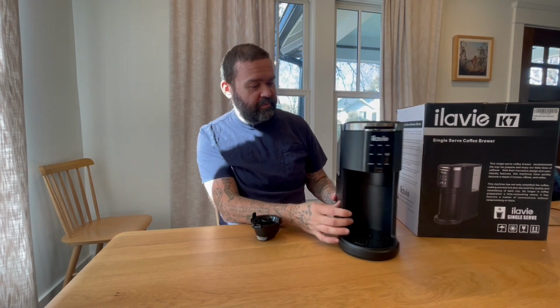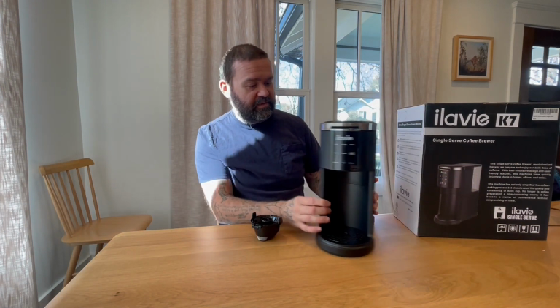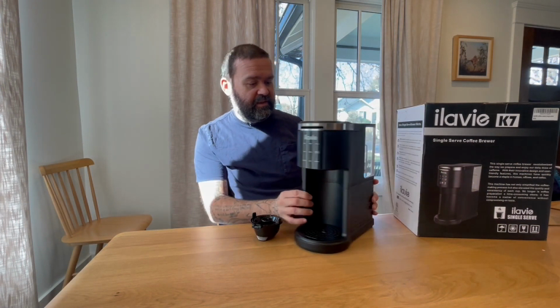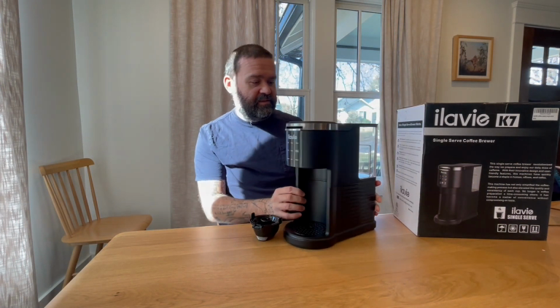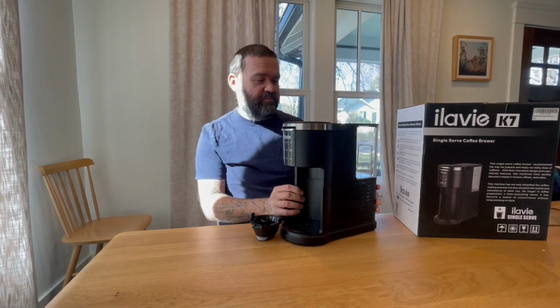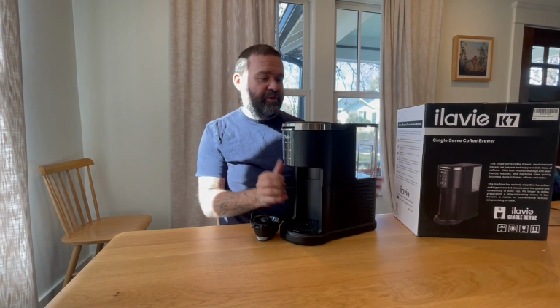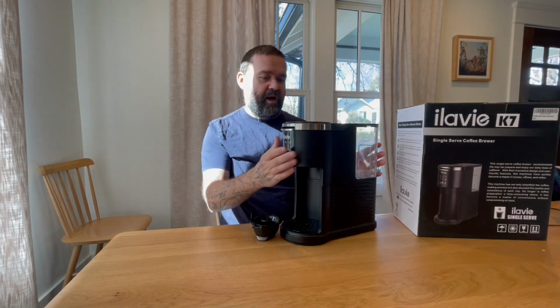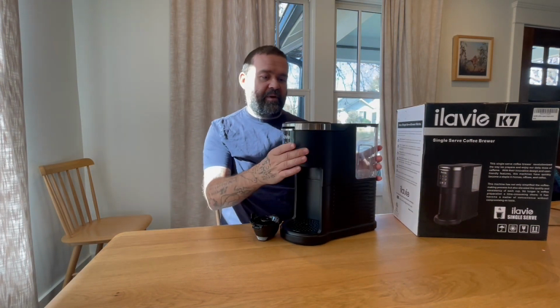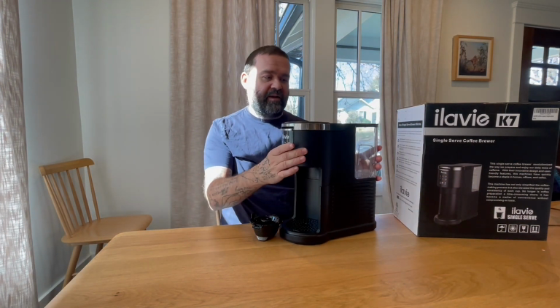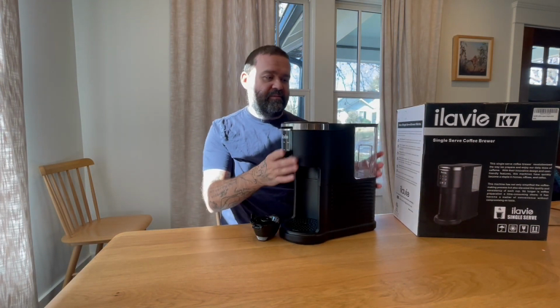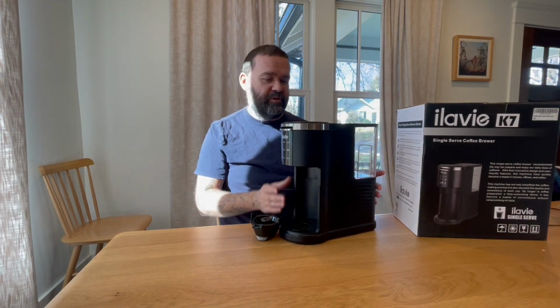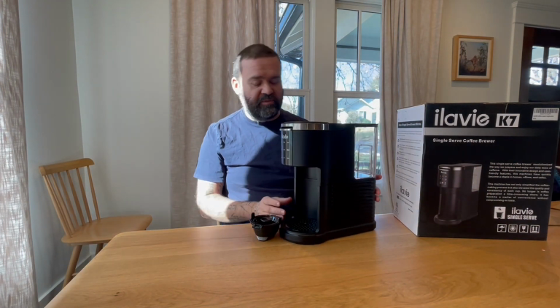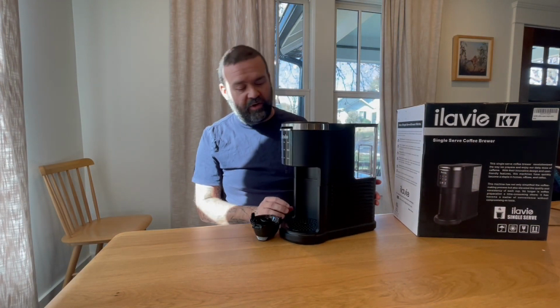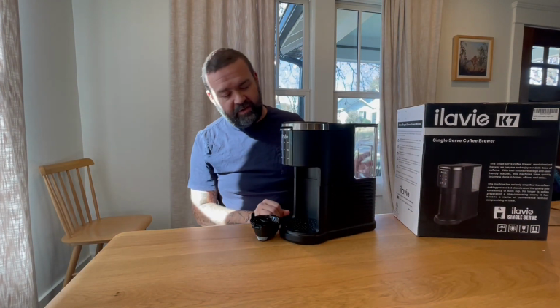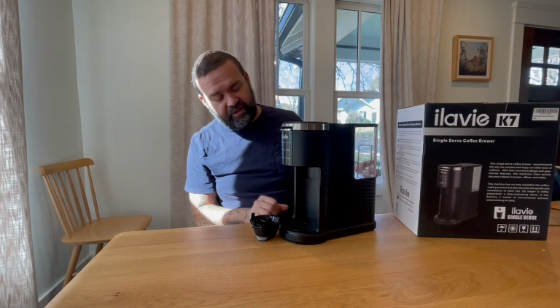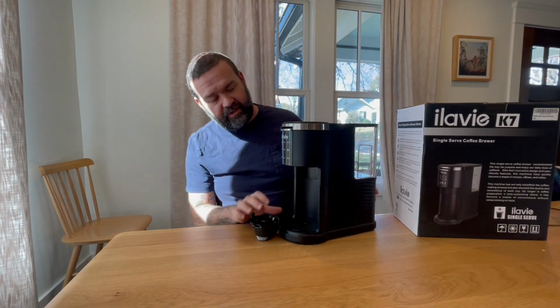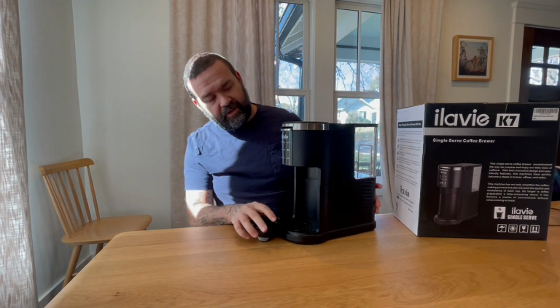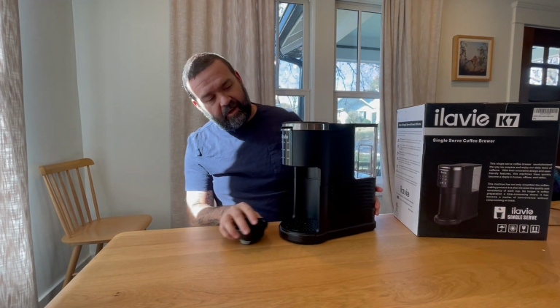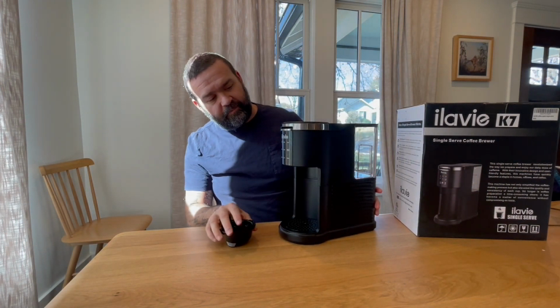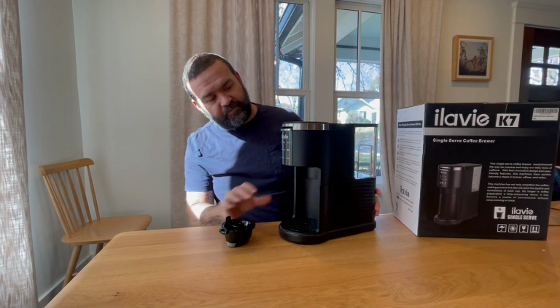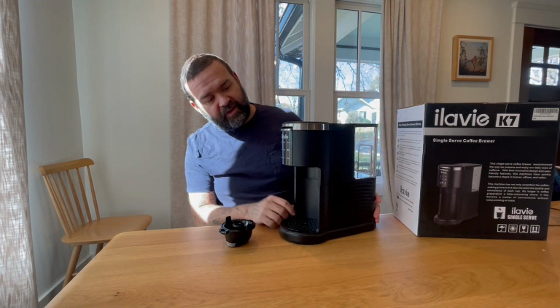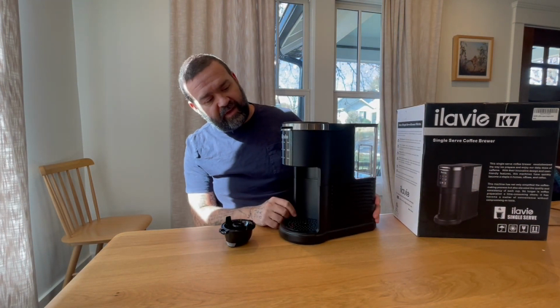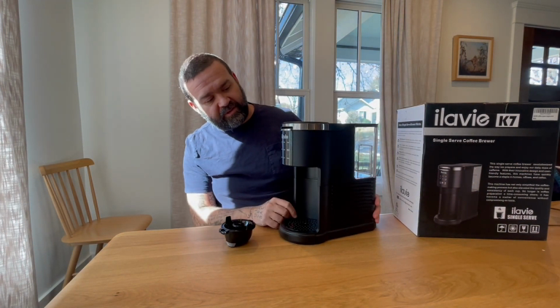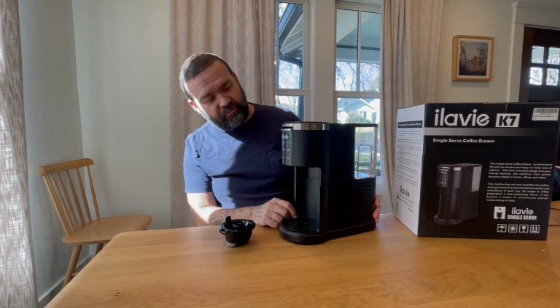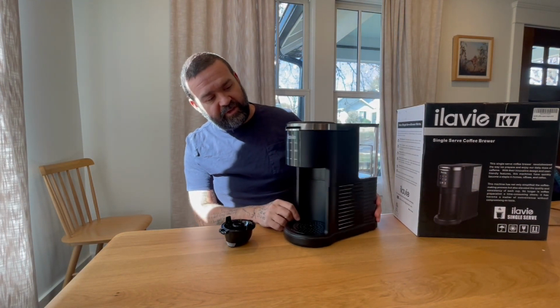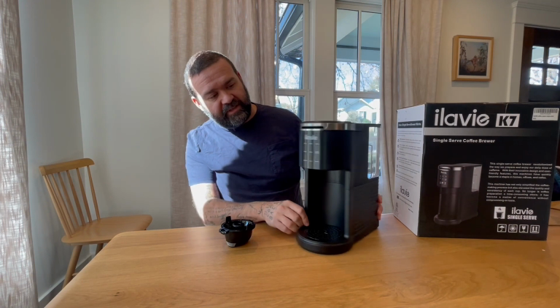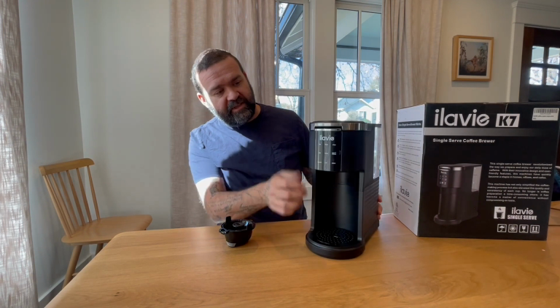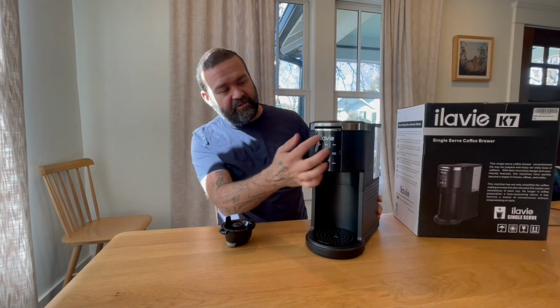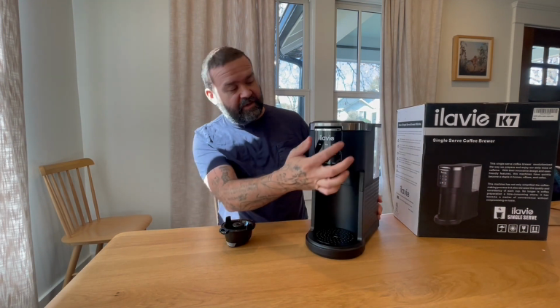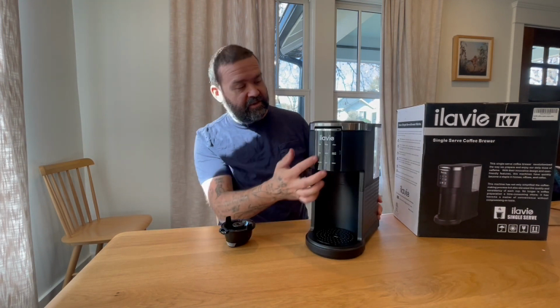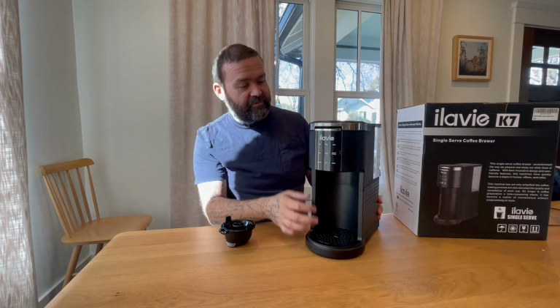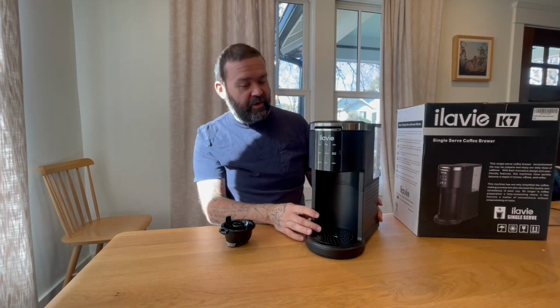It's pretty compact, pretty small. It has a really easy interface on the front.